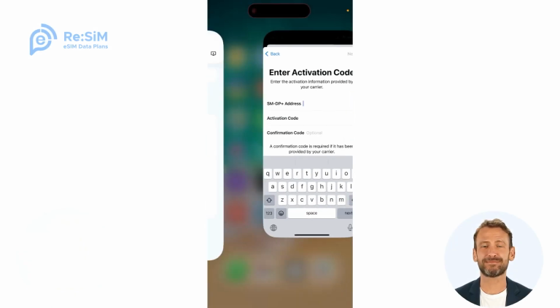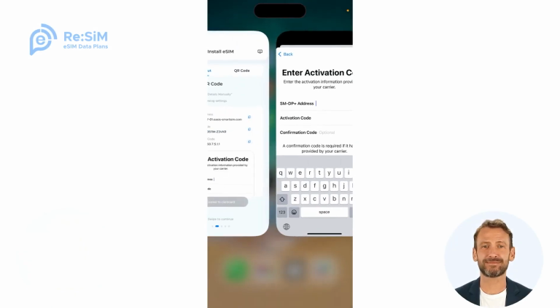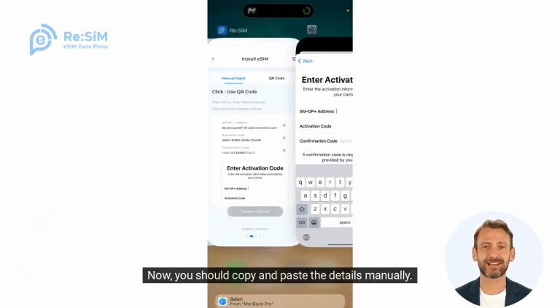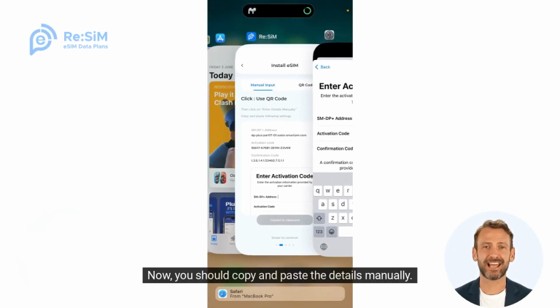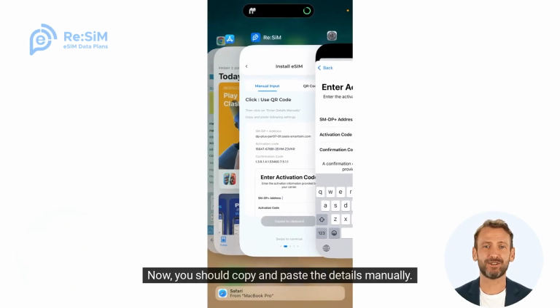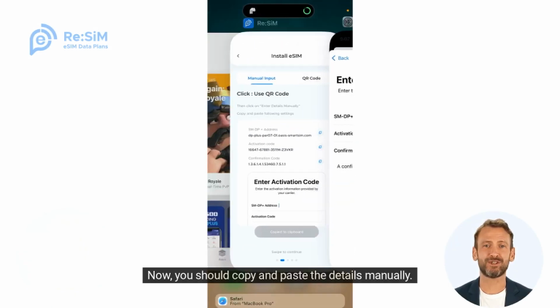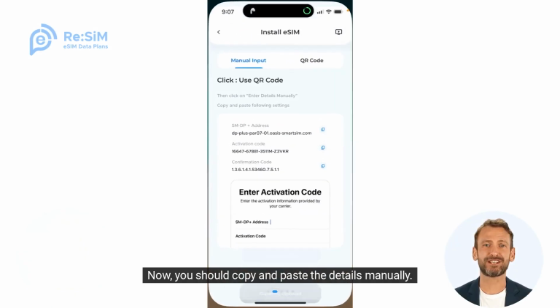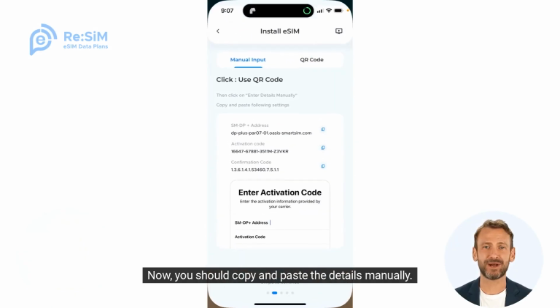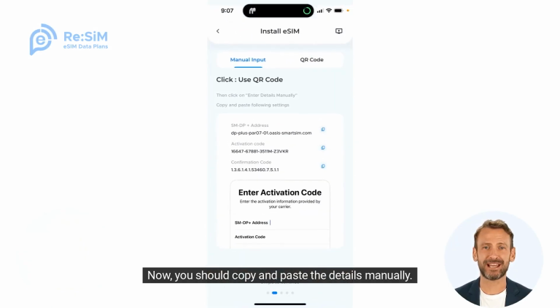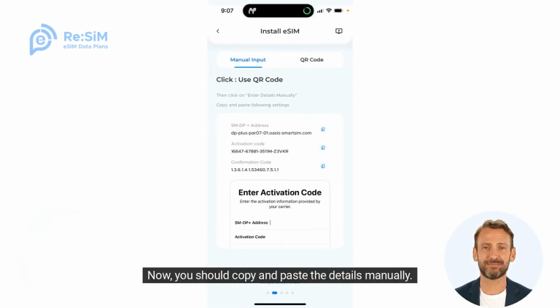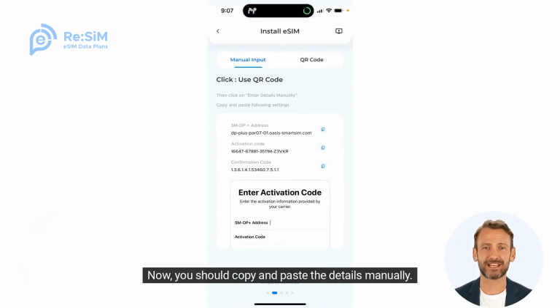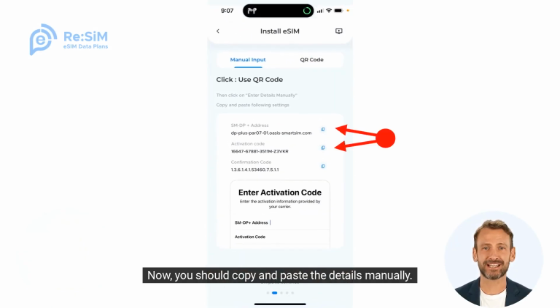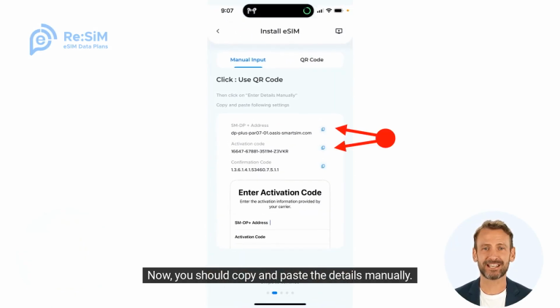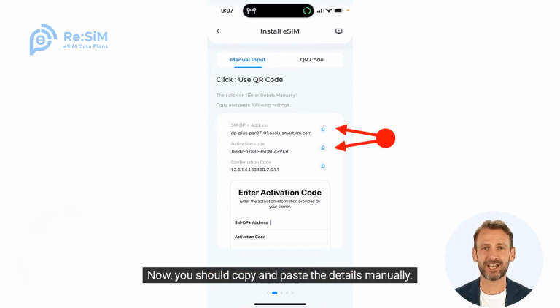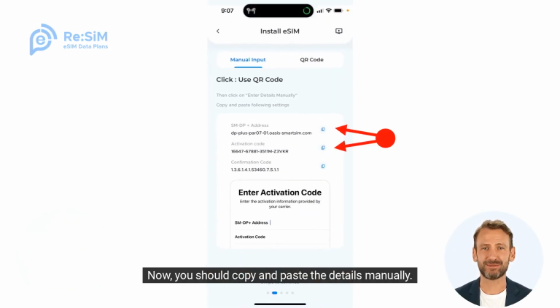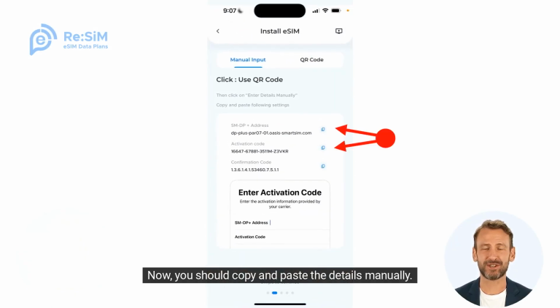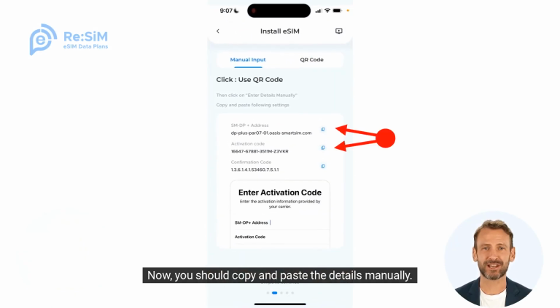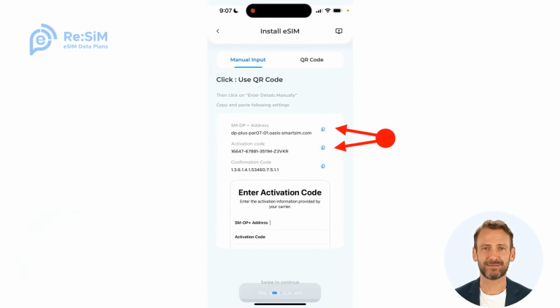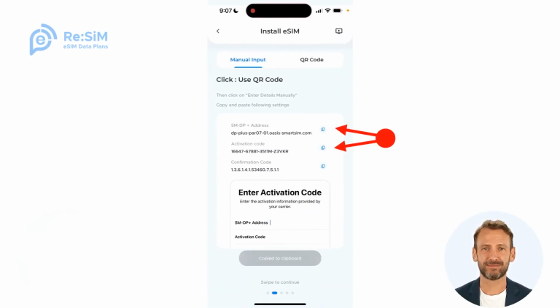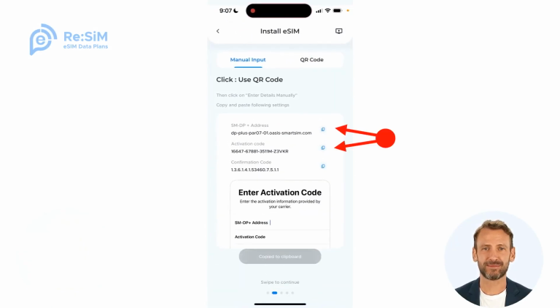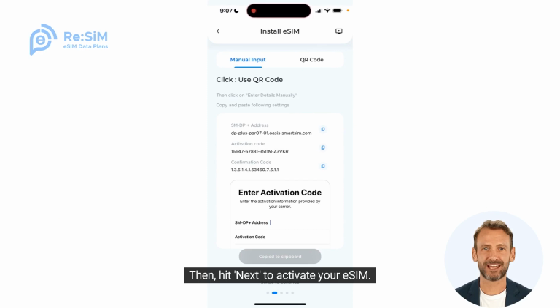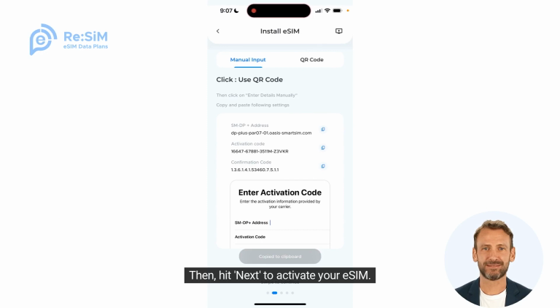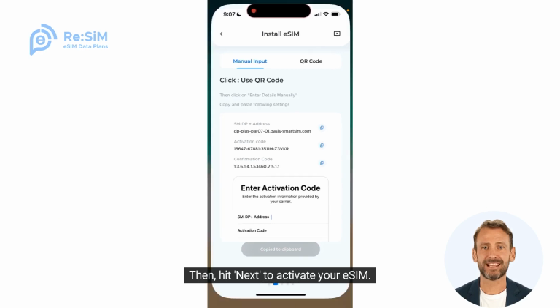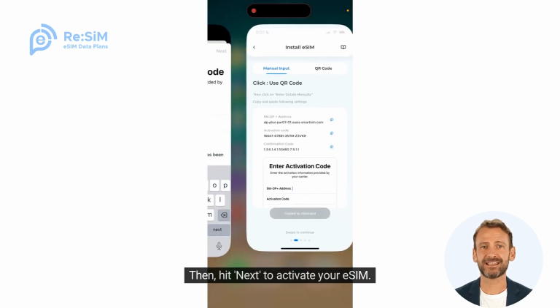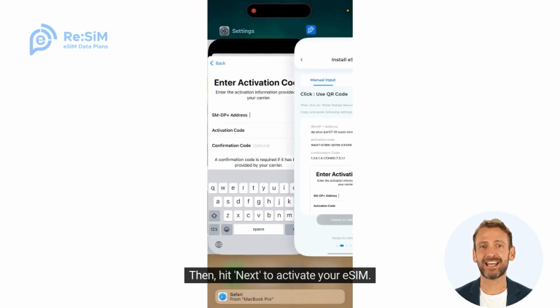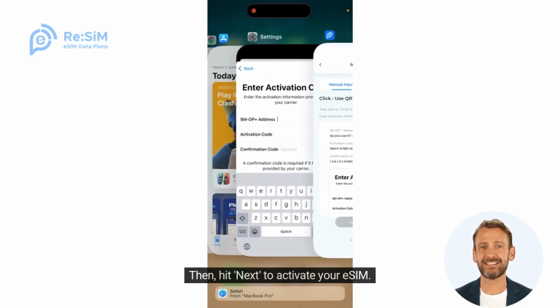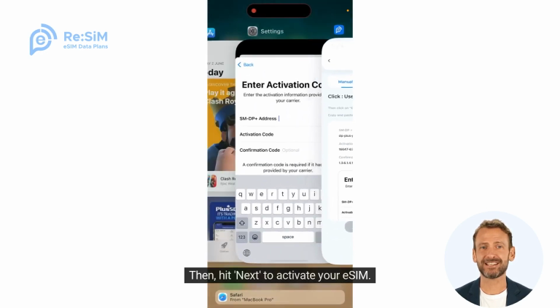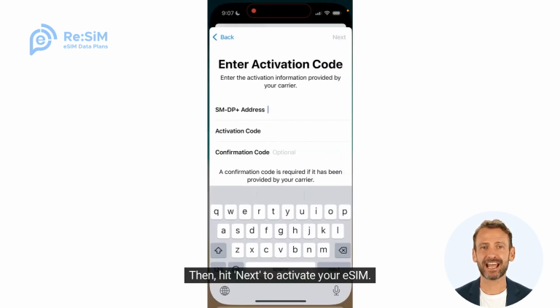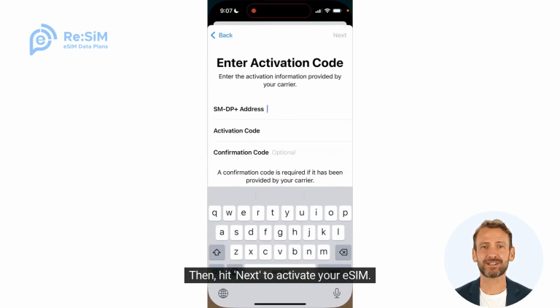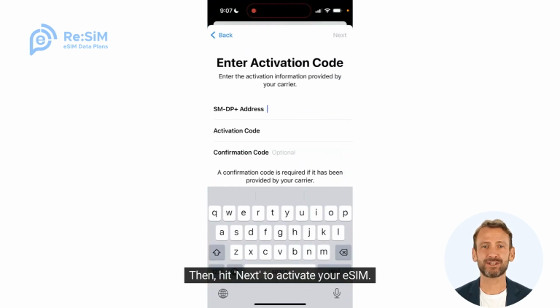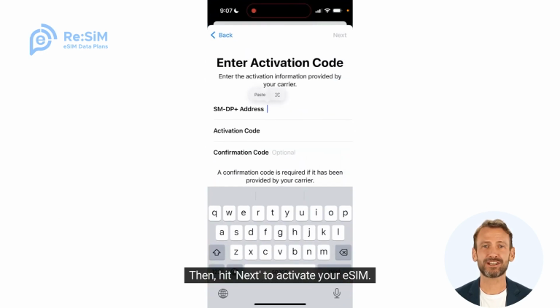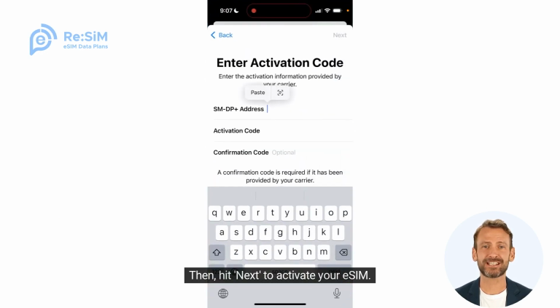Now, you should copy and paste the details manually. Then hit Next to activate your eSIM.